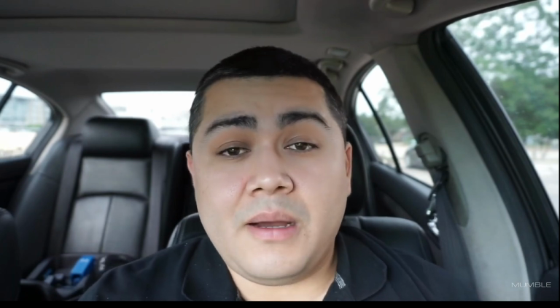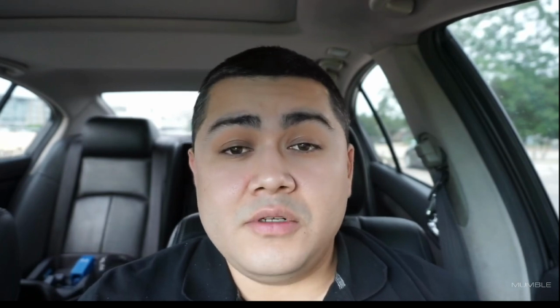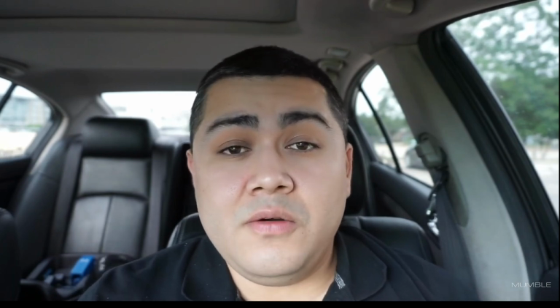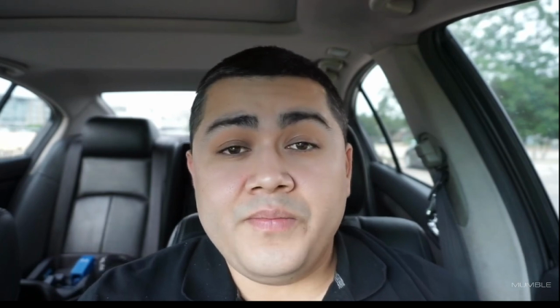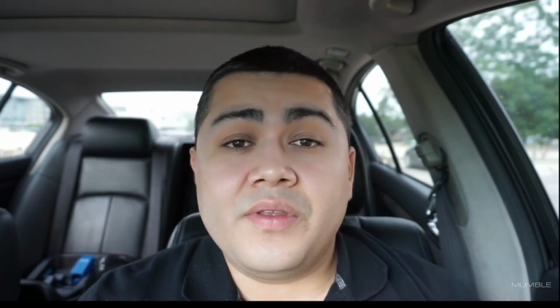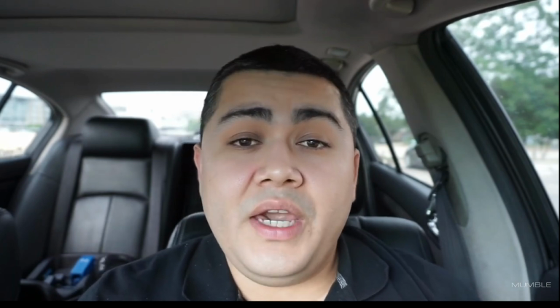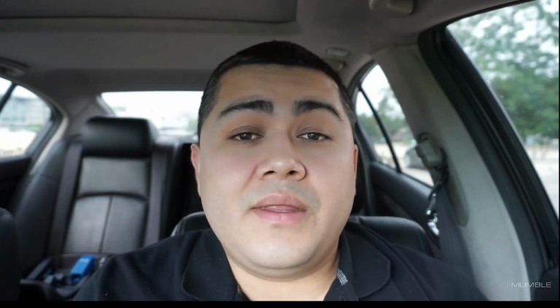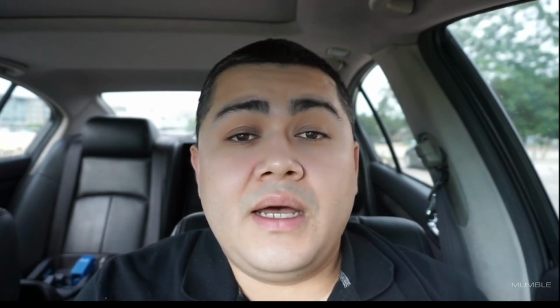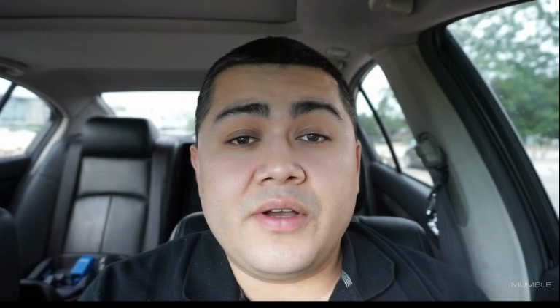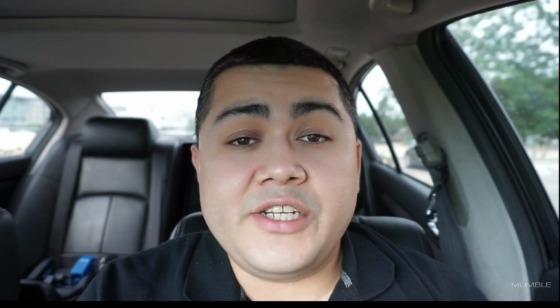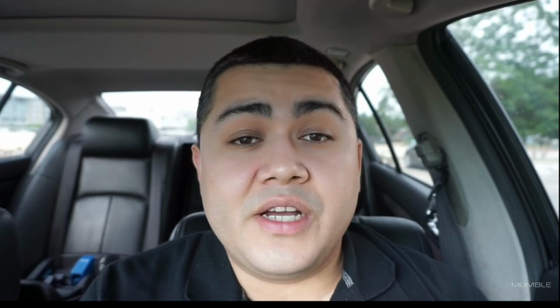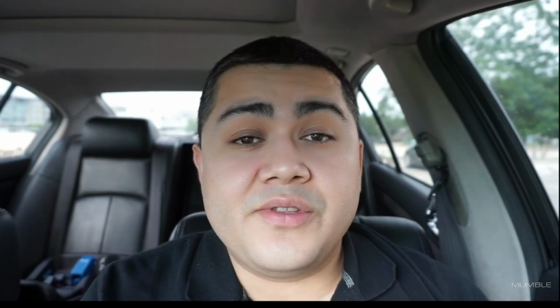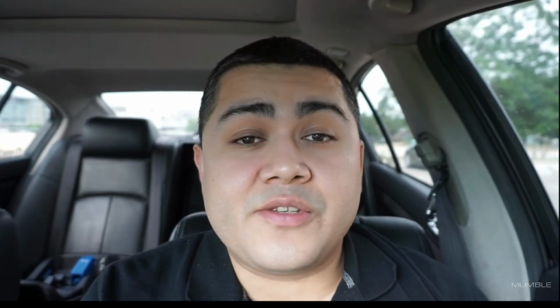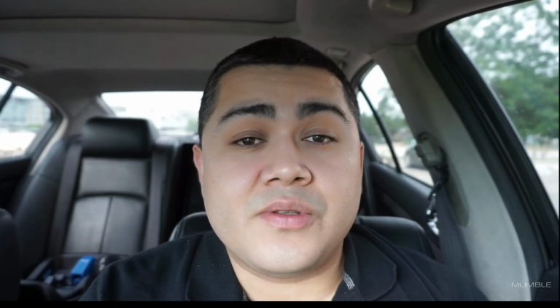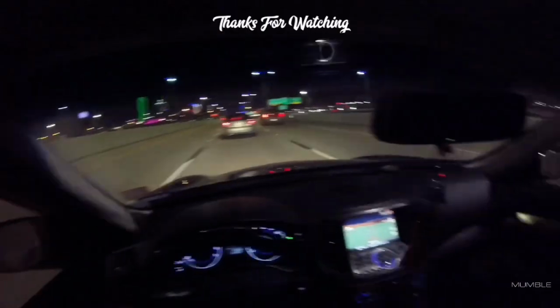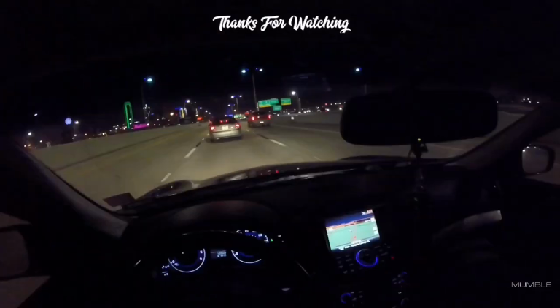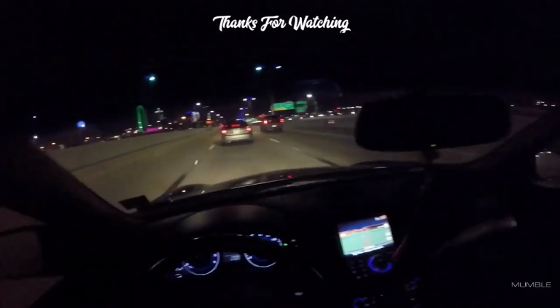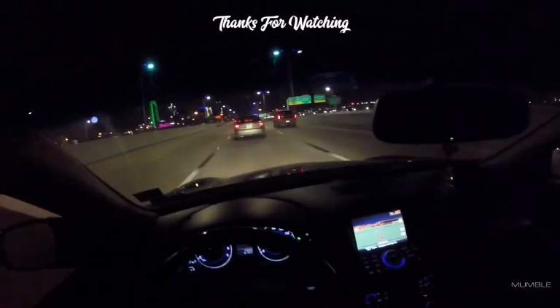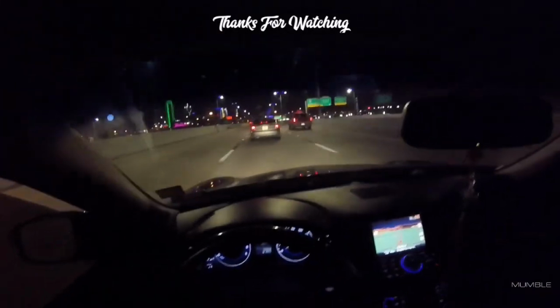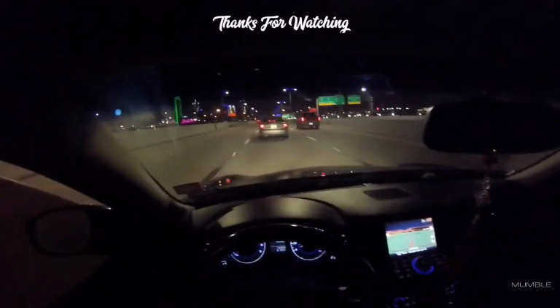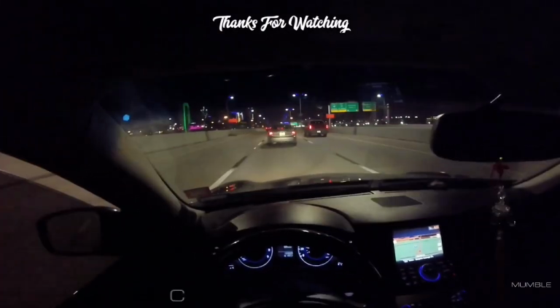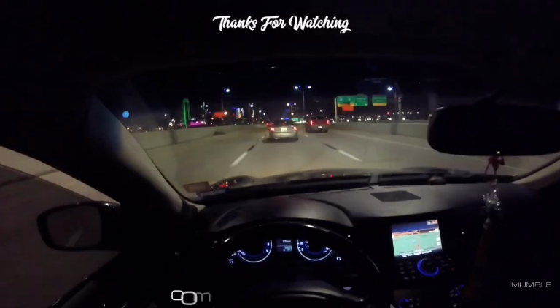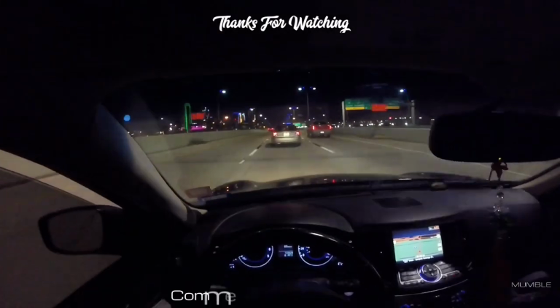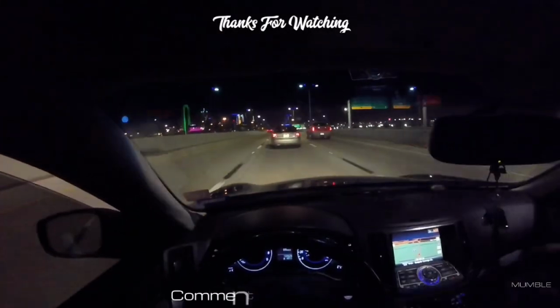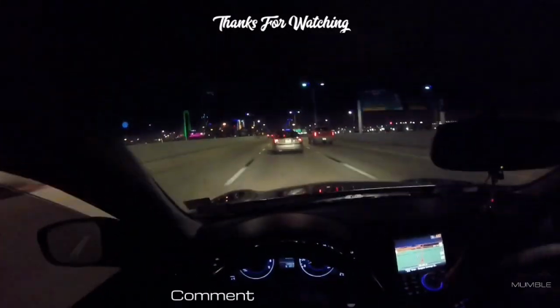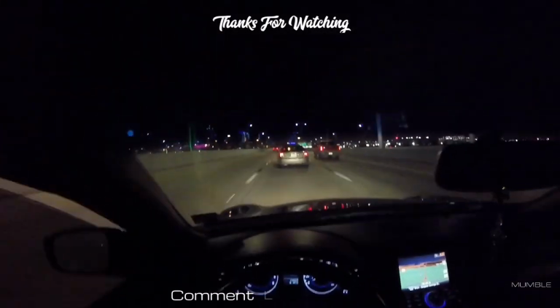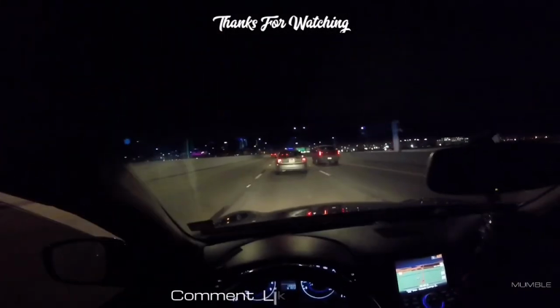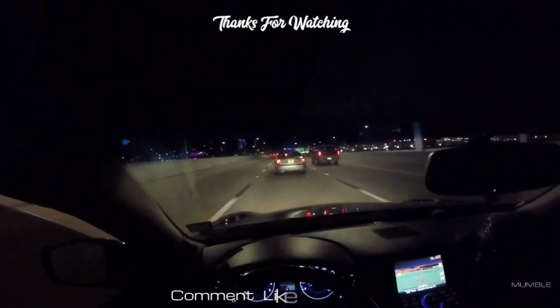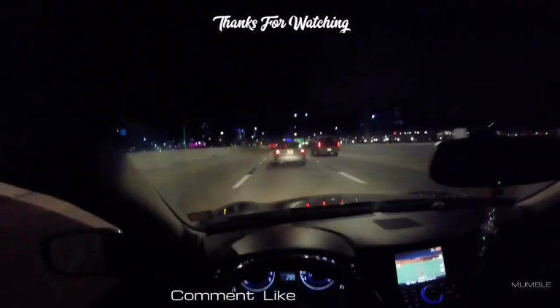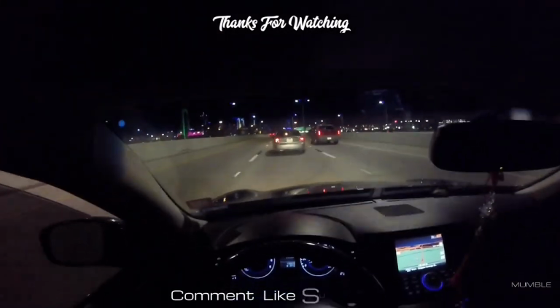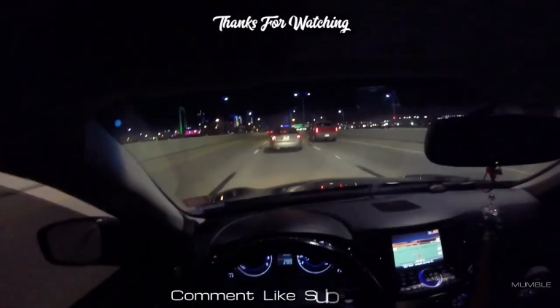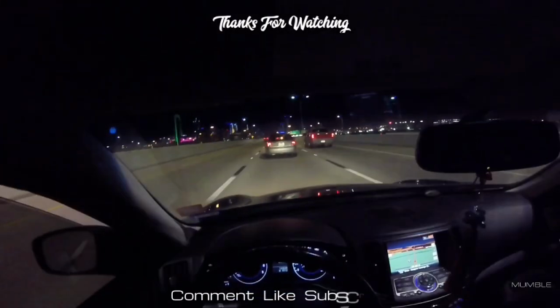With that being said guys, I hope you all subscribe, comment down below, and I'll catch you guys on the next one.